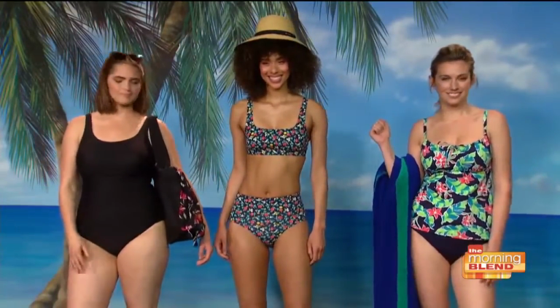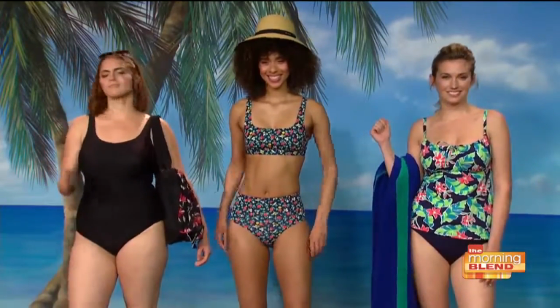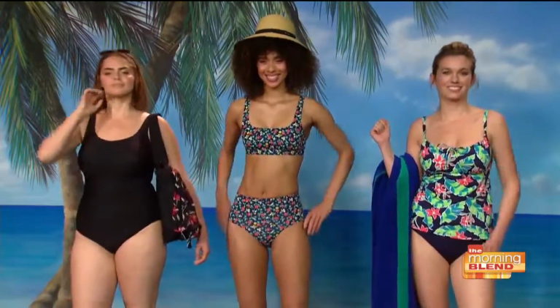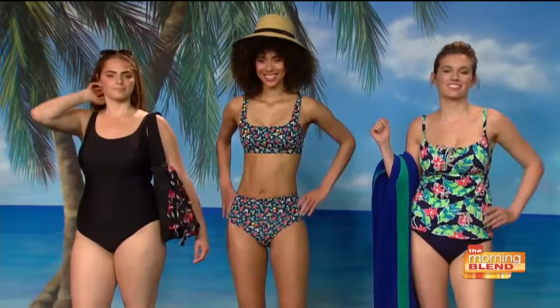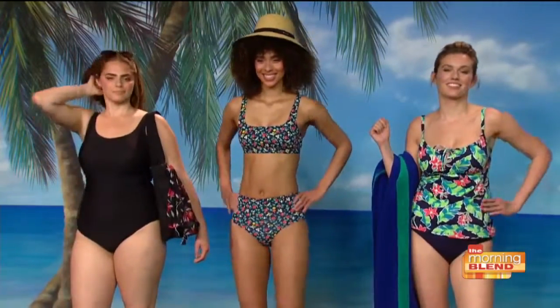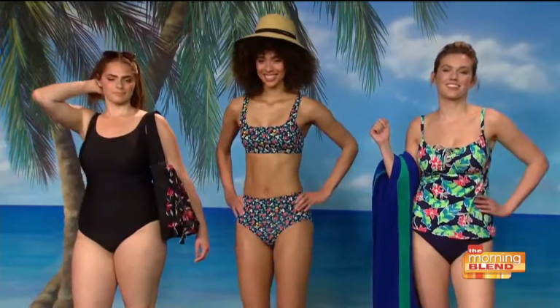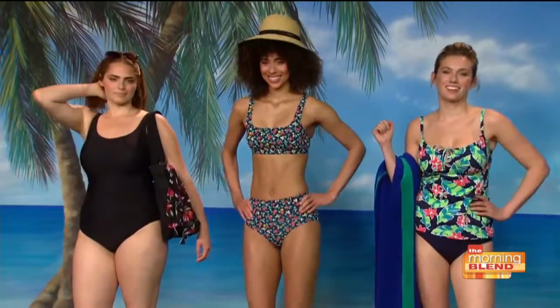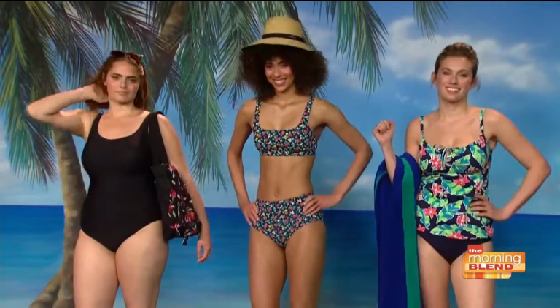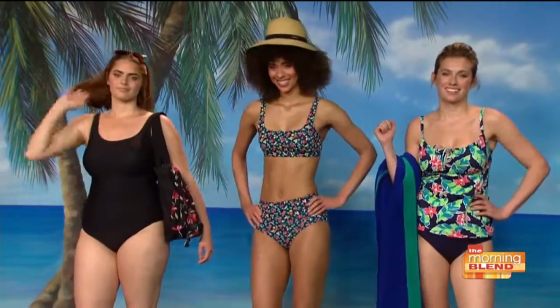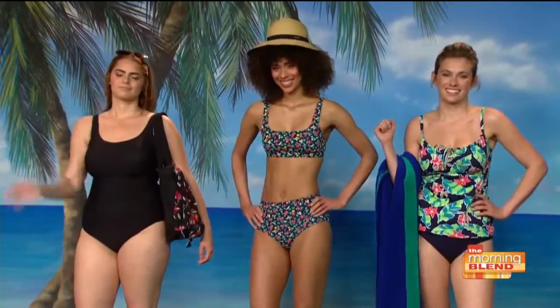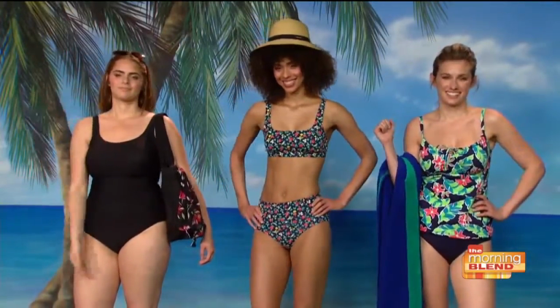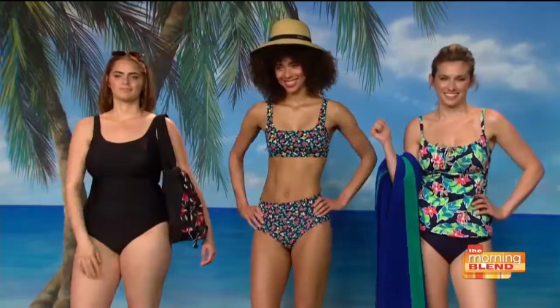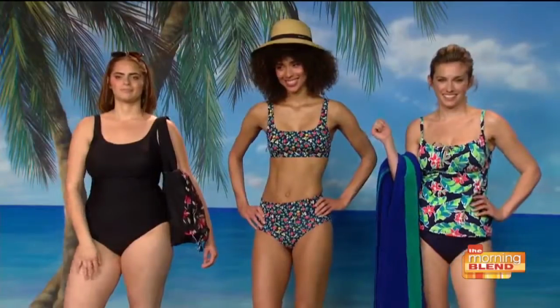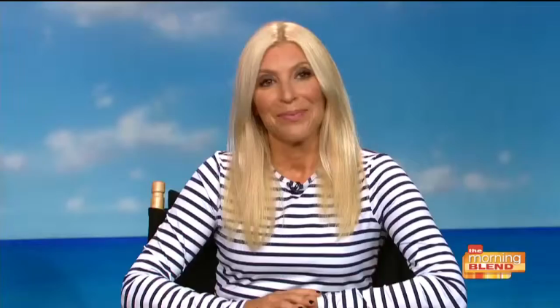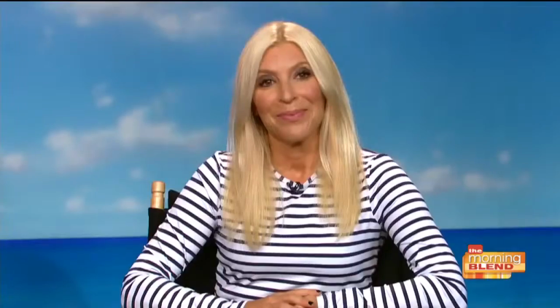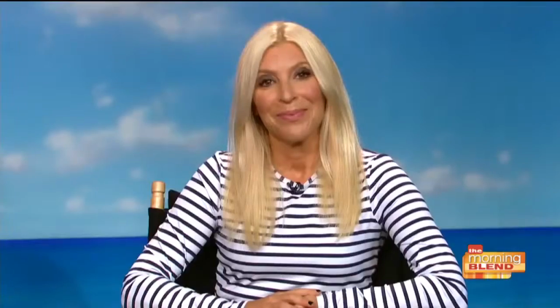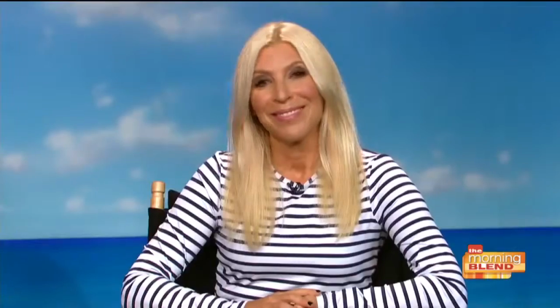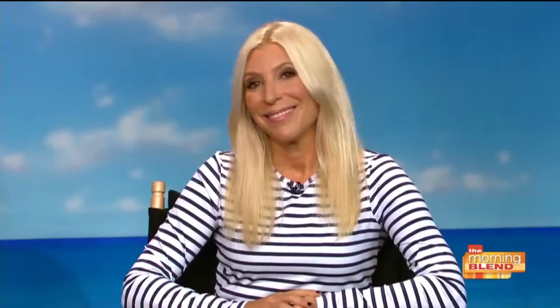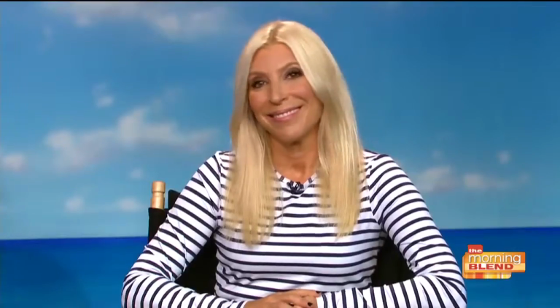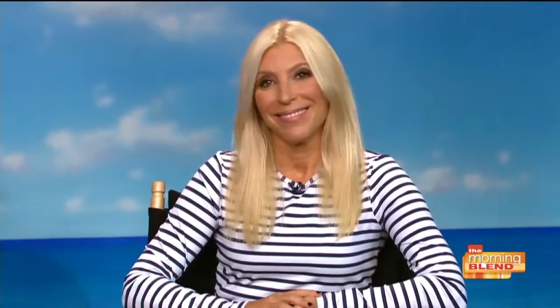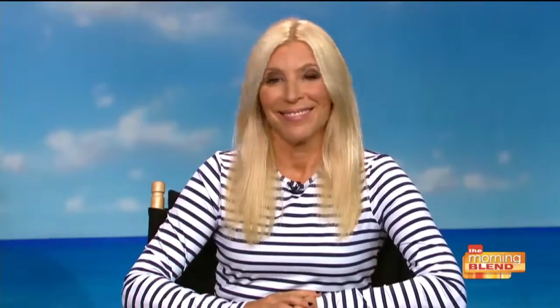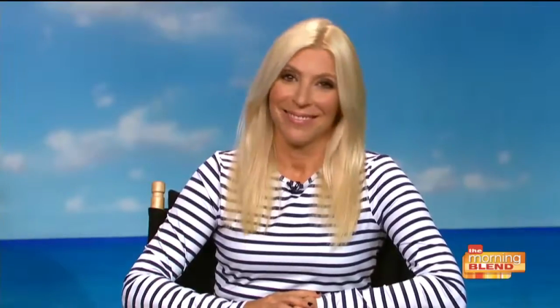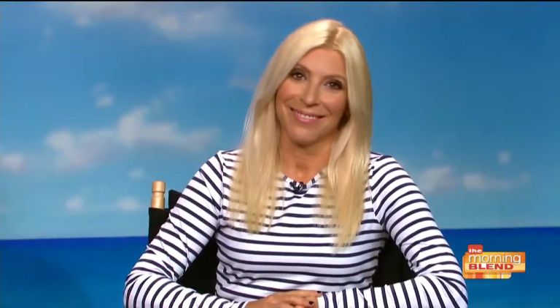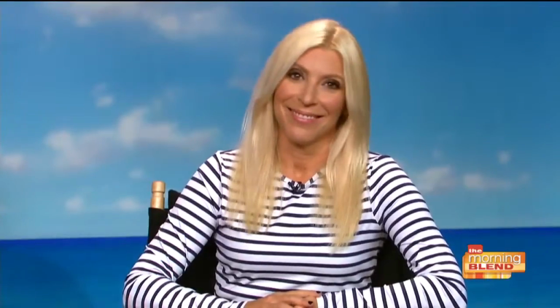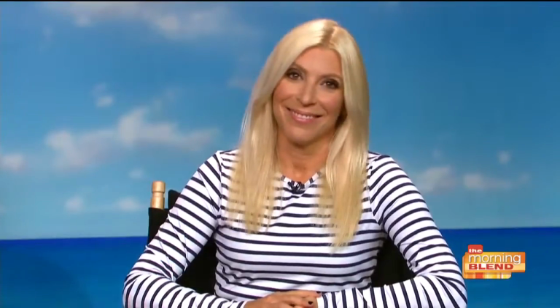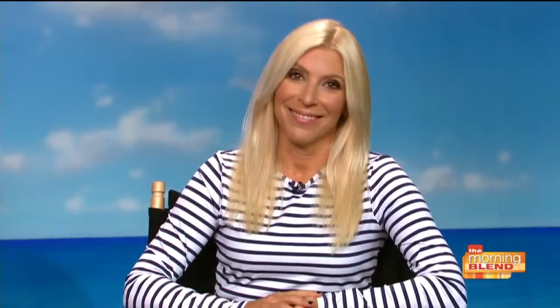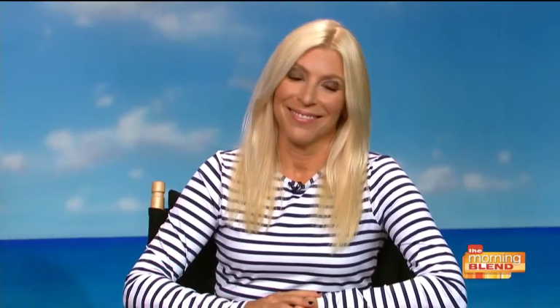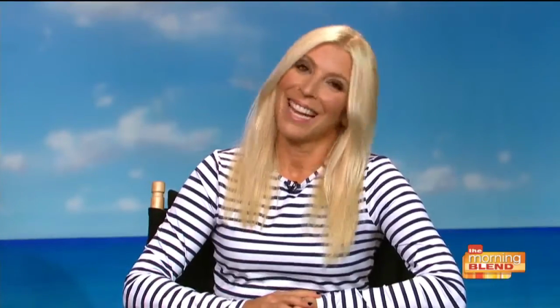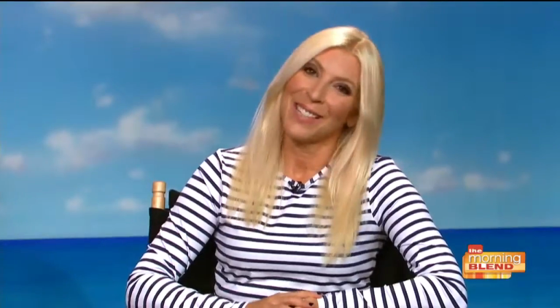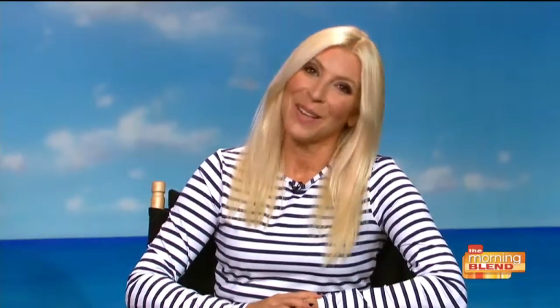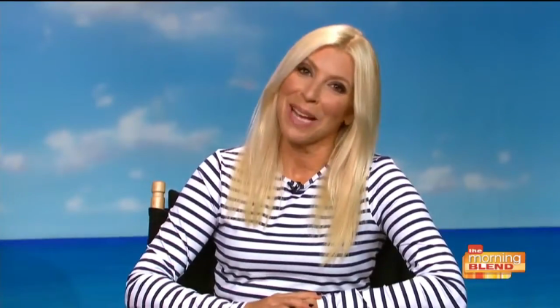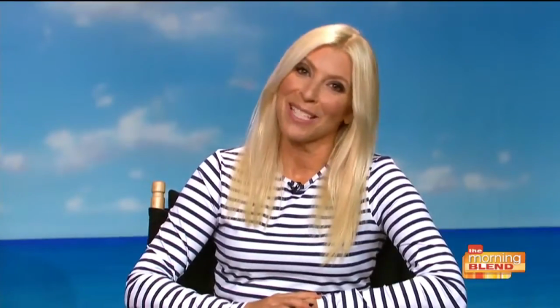Thank you very much, Rachel. Nice to talk to you, and thanks for the lovely models too. Thank you so much.